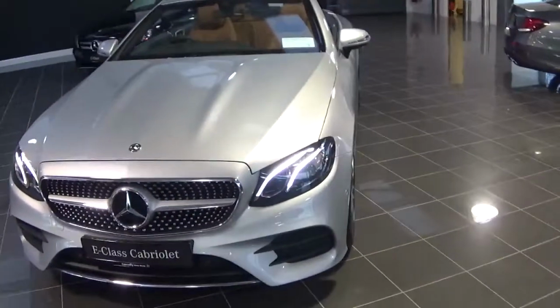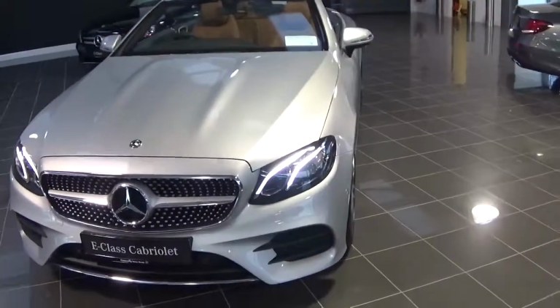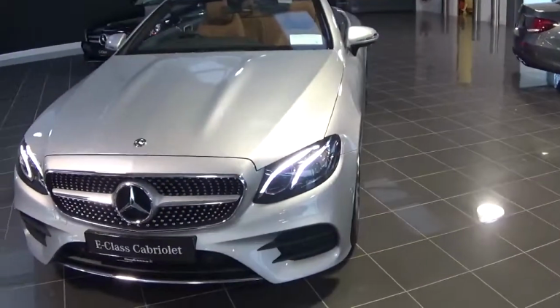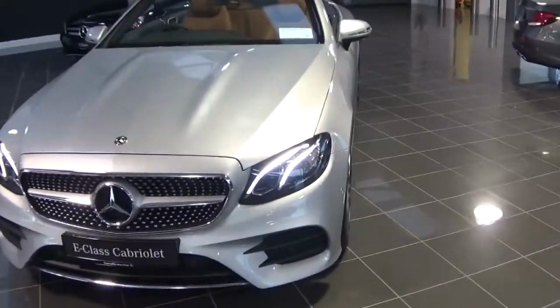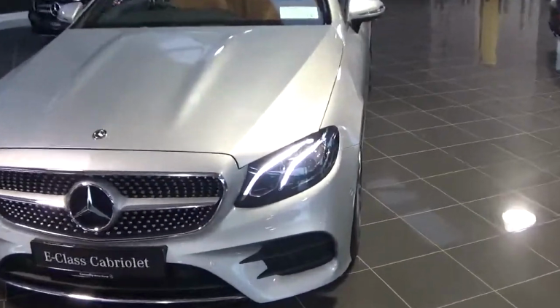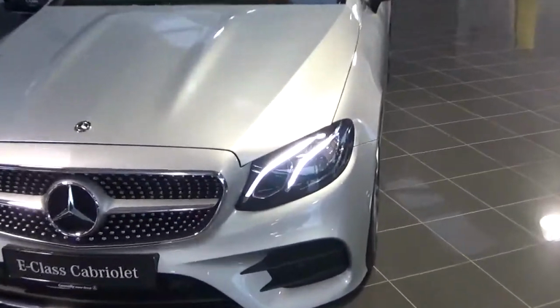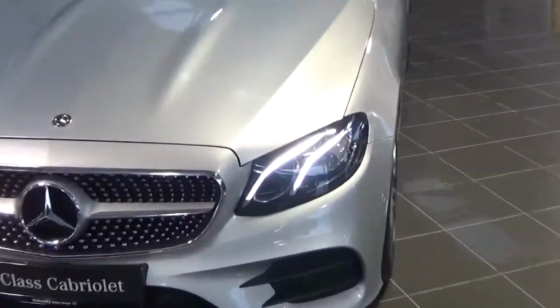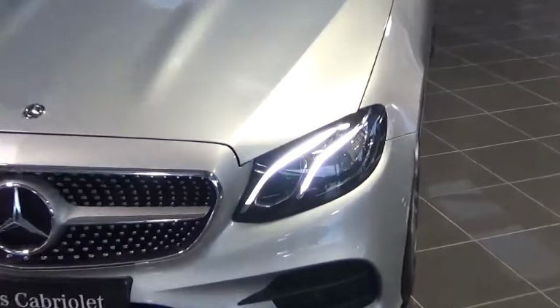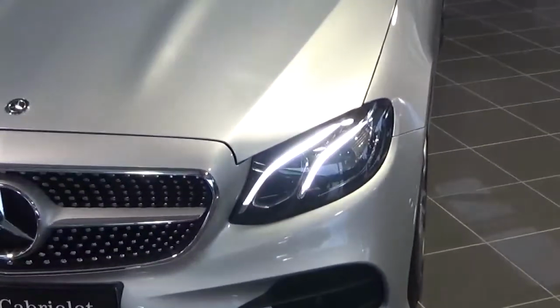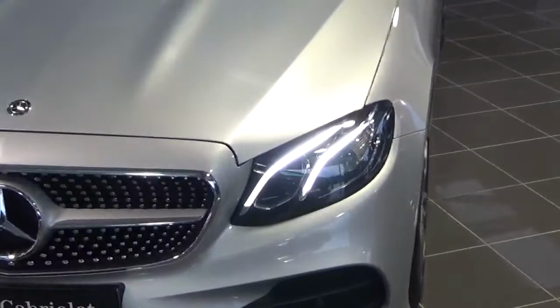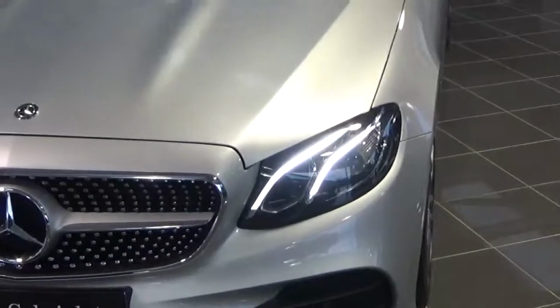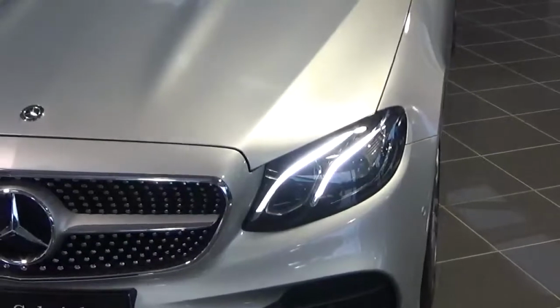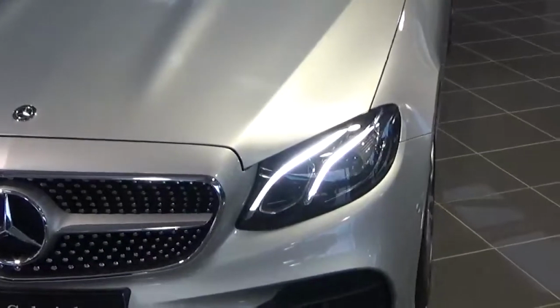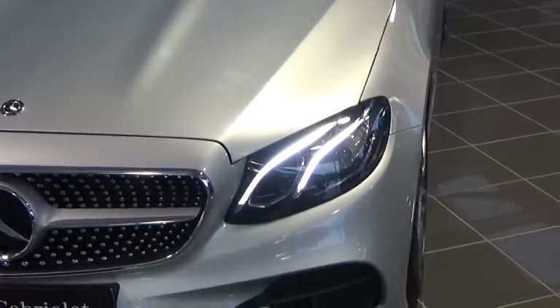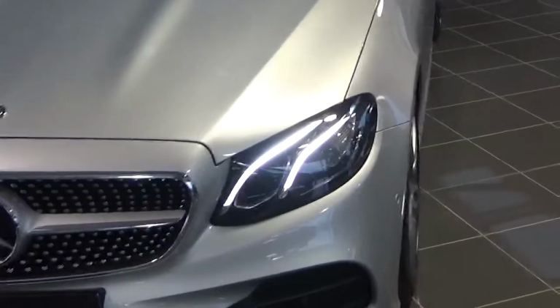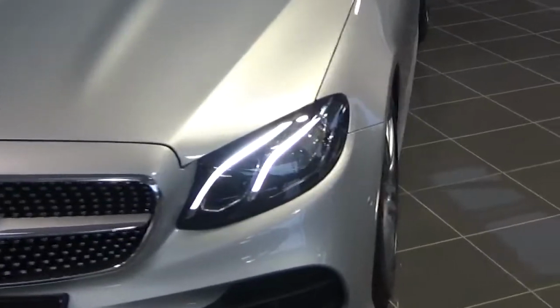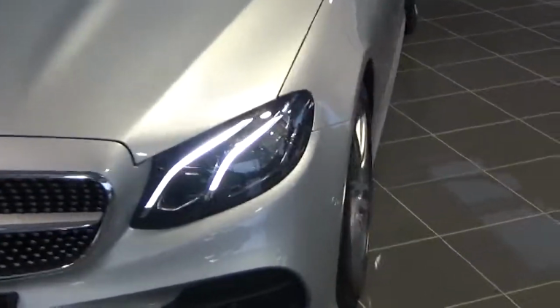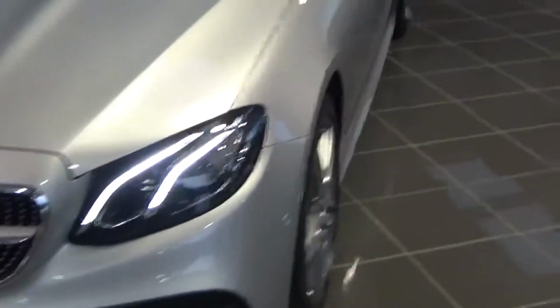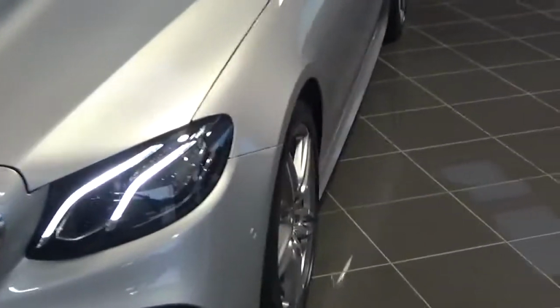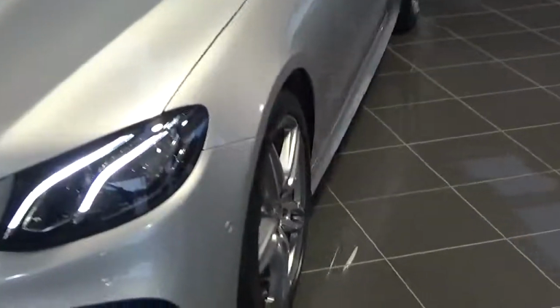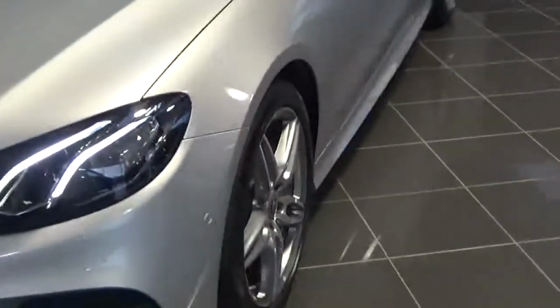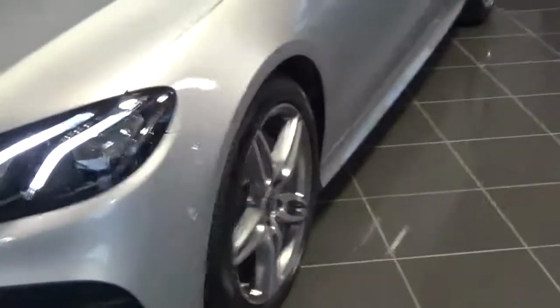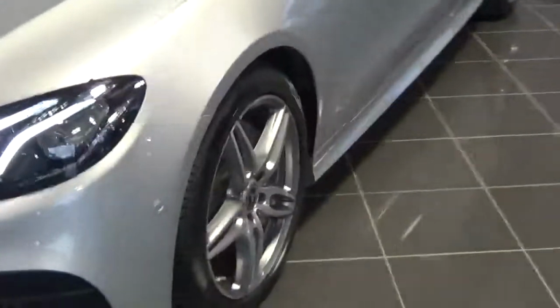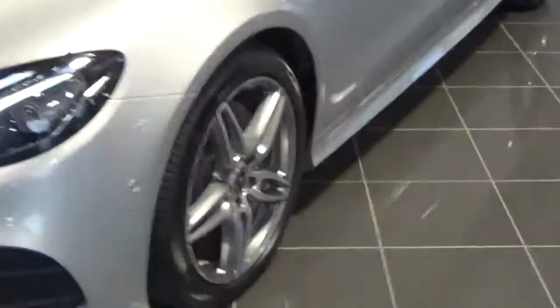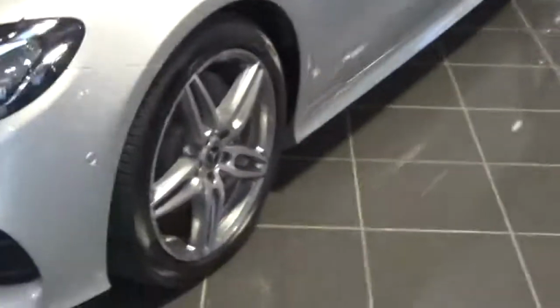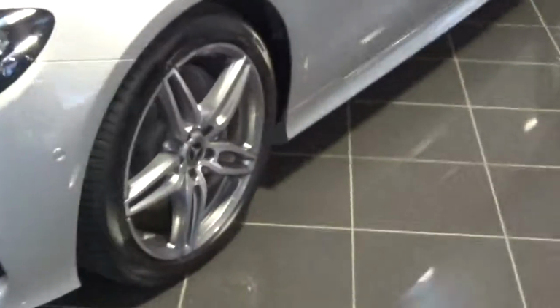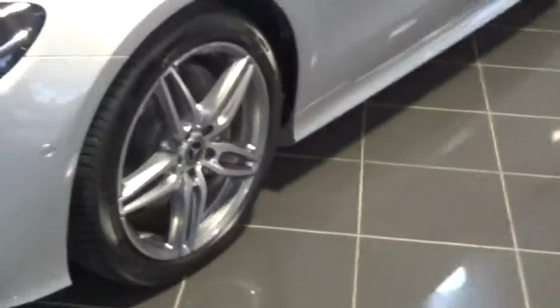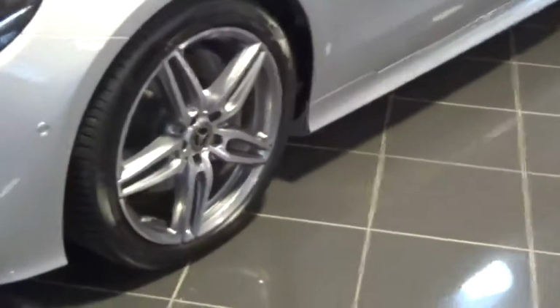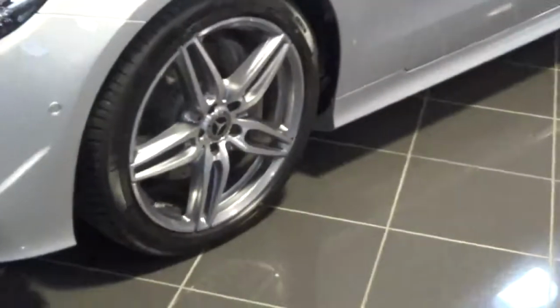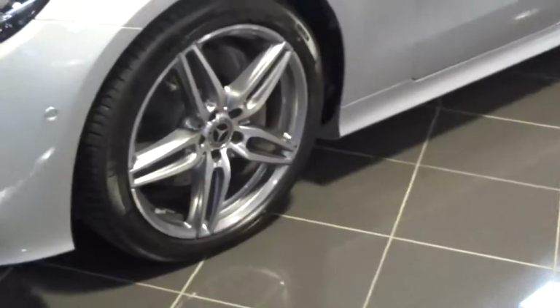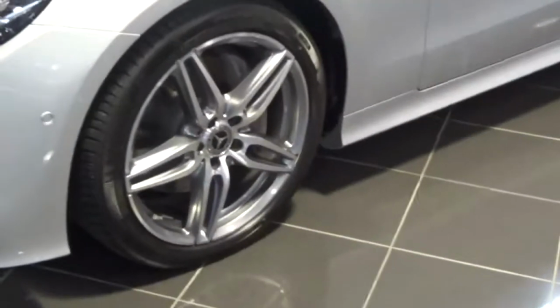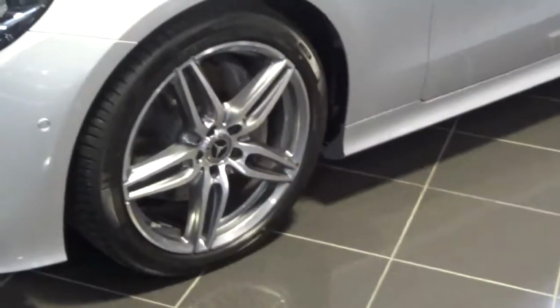Looking at the front of the car, we can see that it comes with full LED headlights along with 19-inch AMG alloys, which we see here.